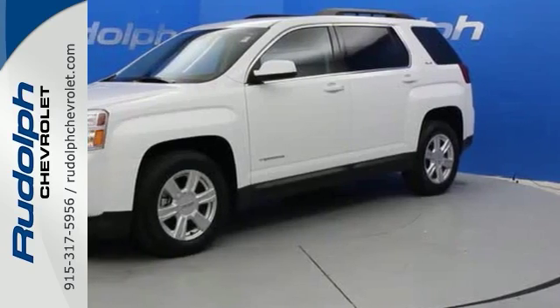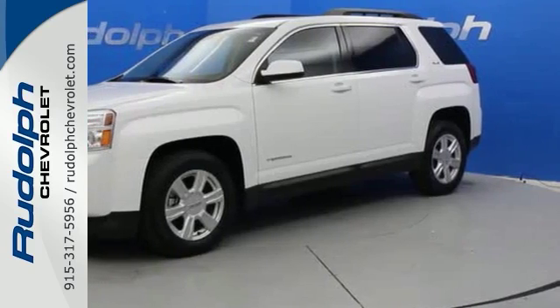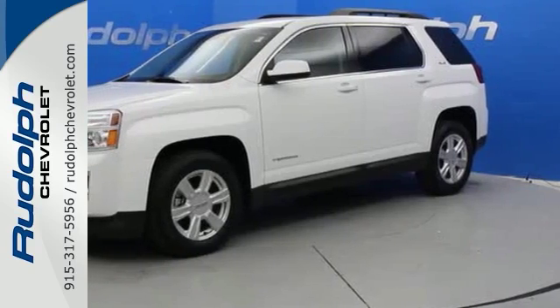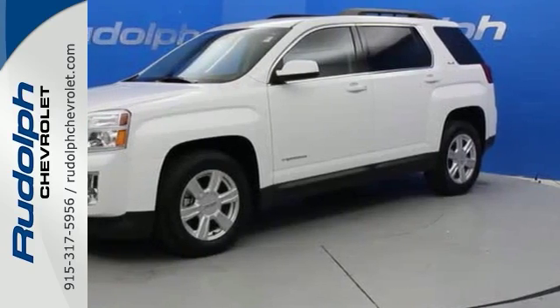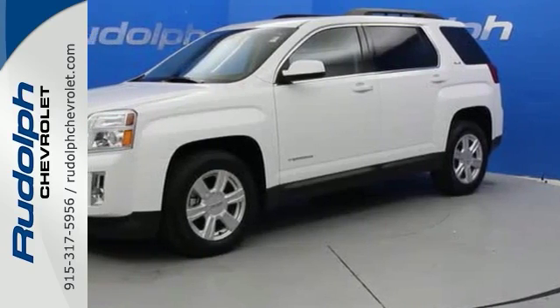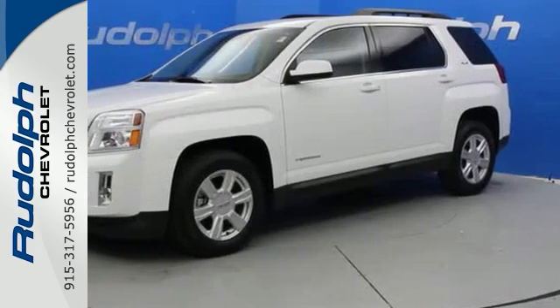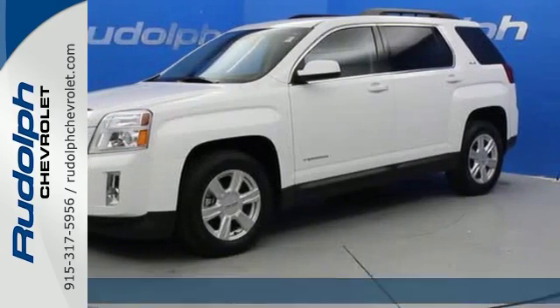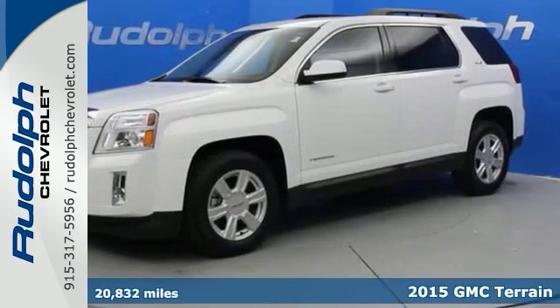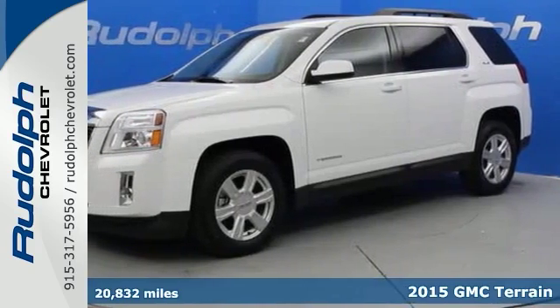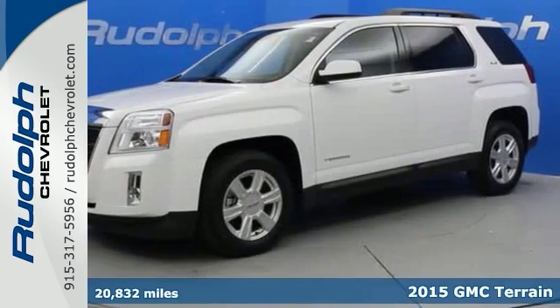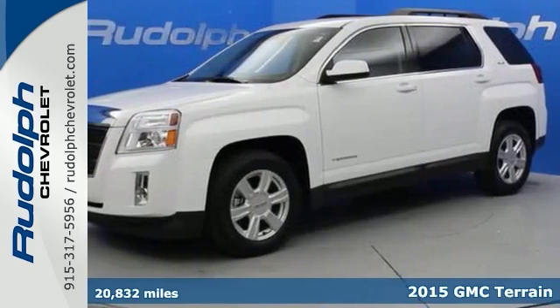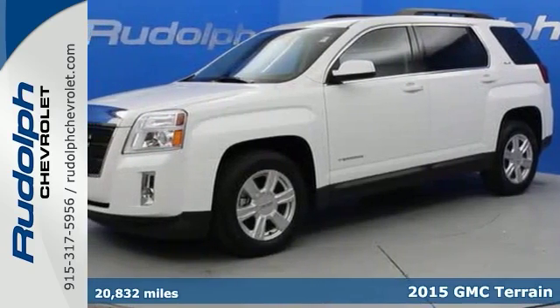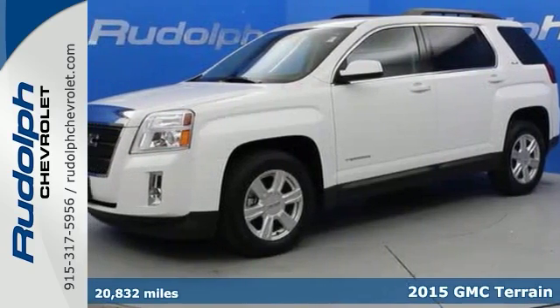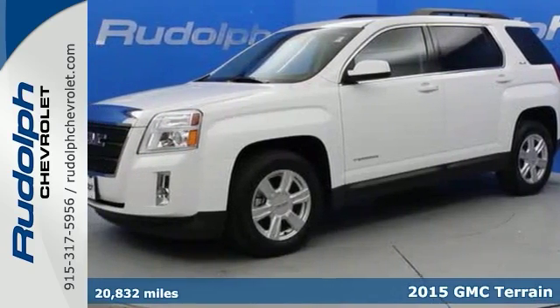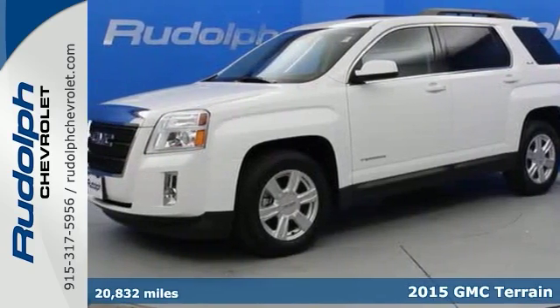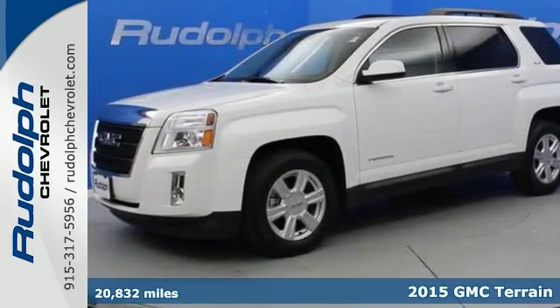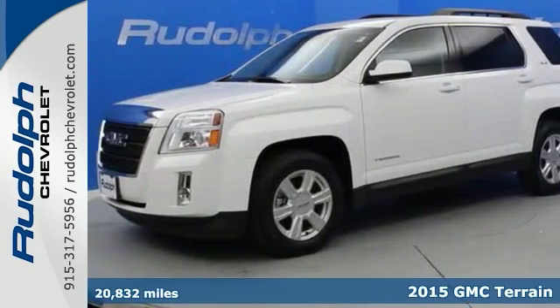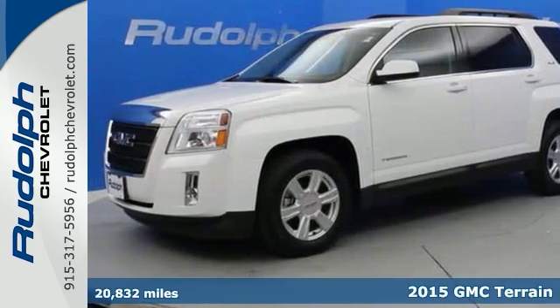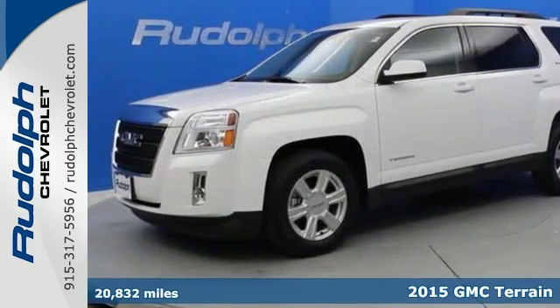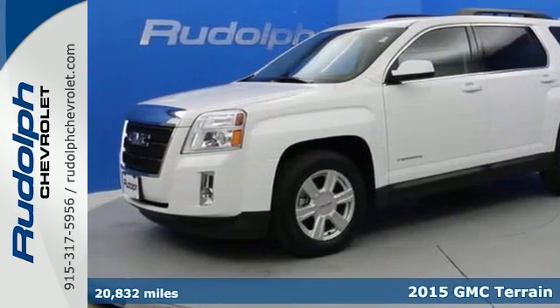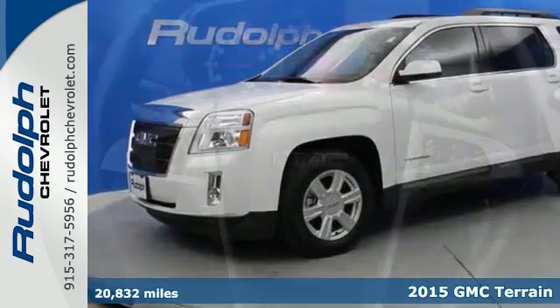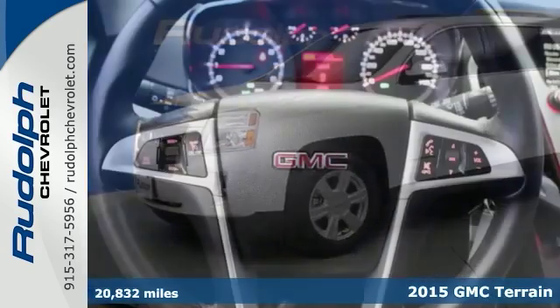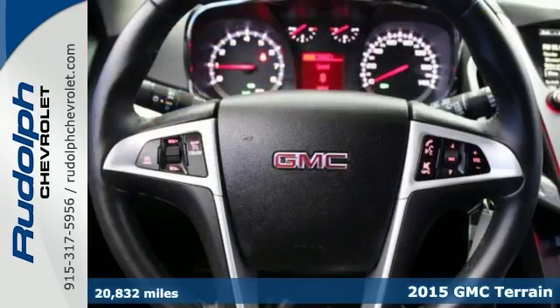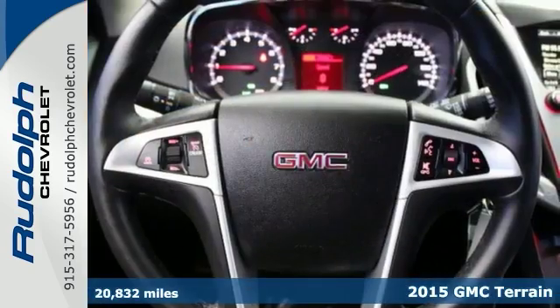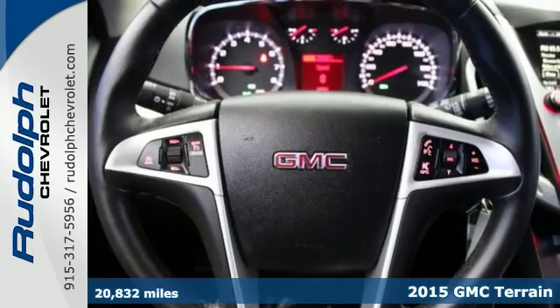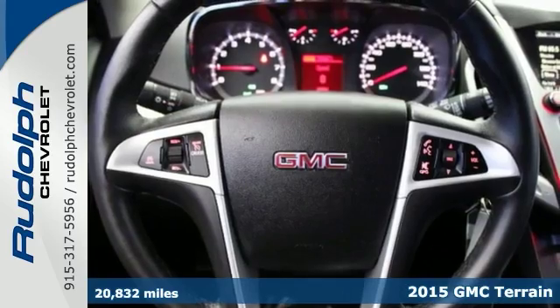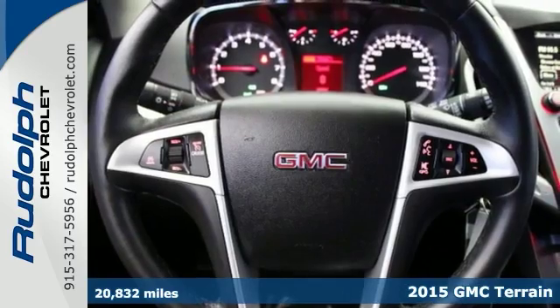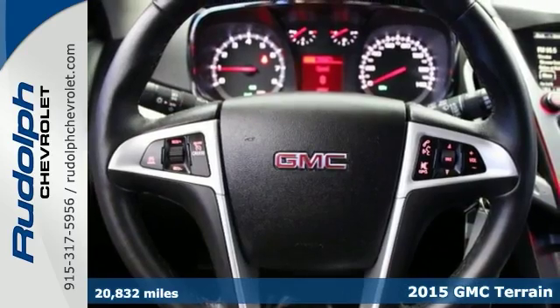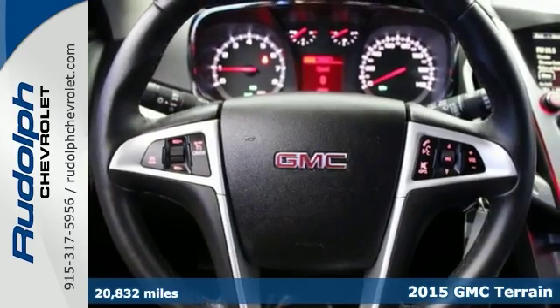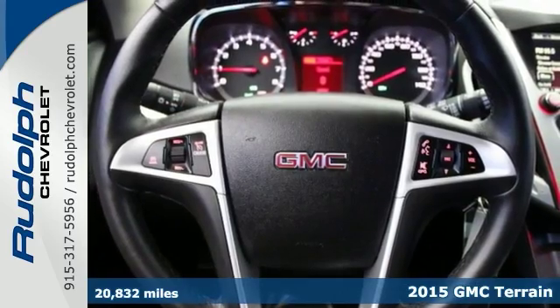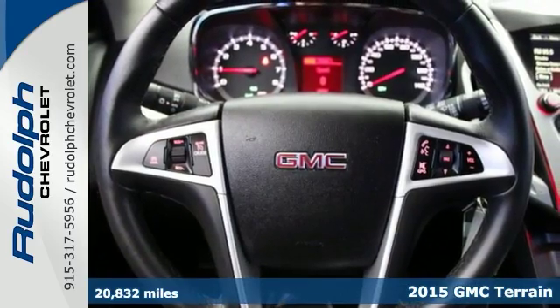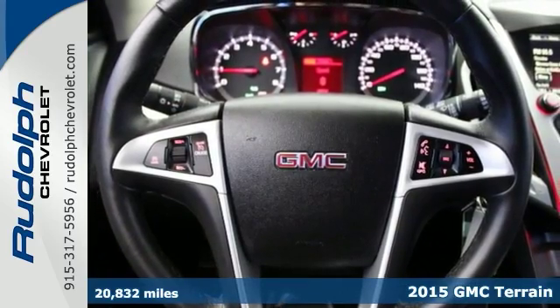It's a 2015 GMC Terrain. It's extremely capable and versatile.